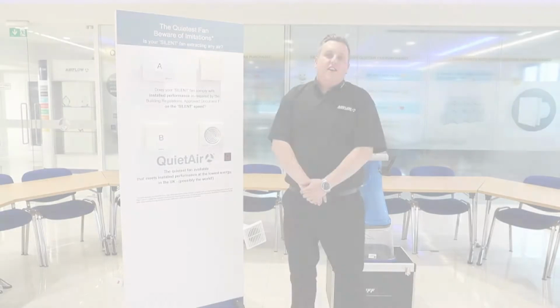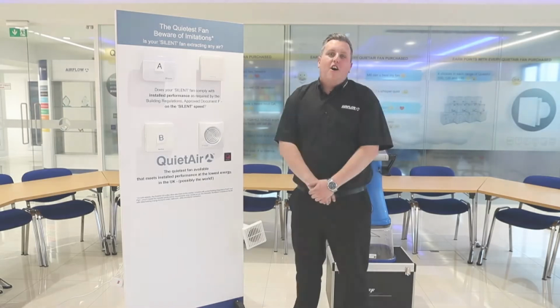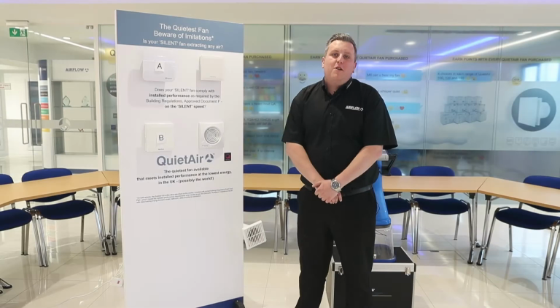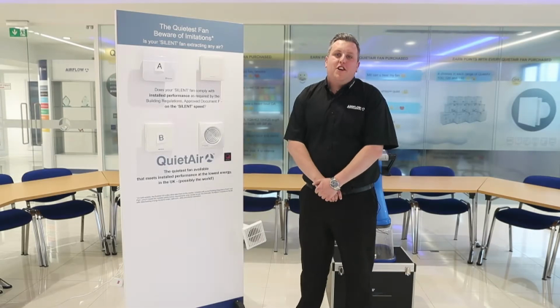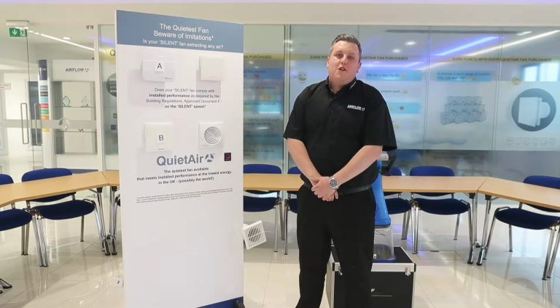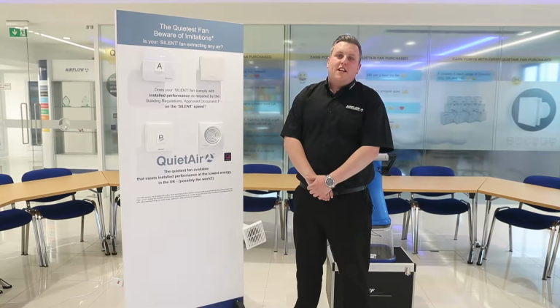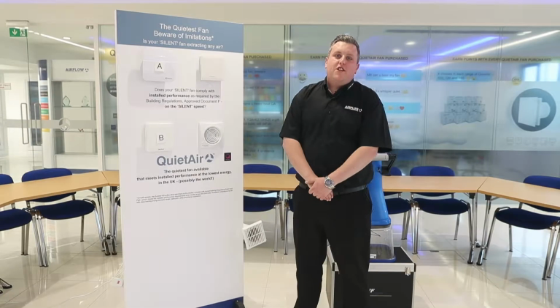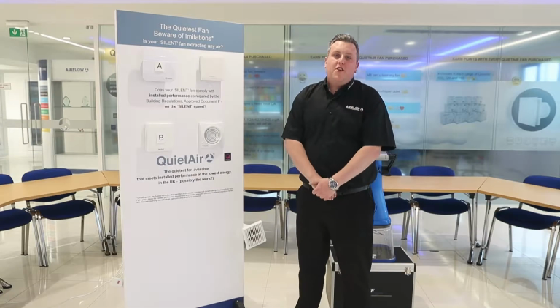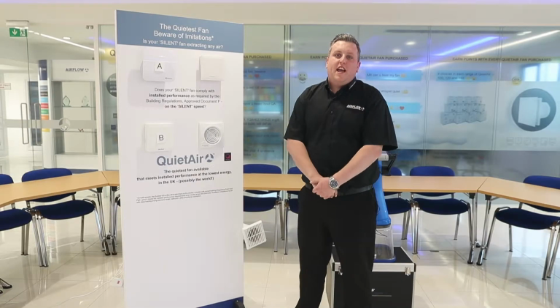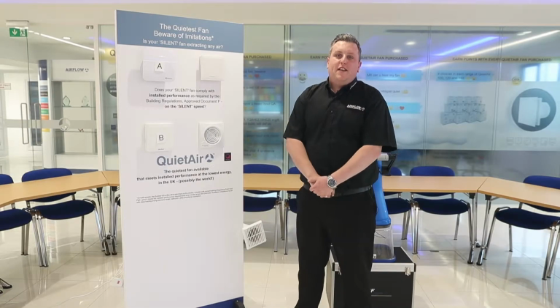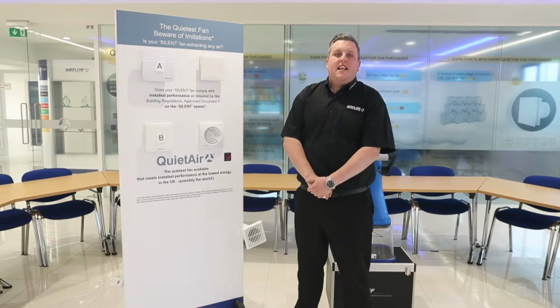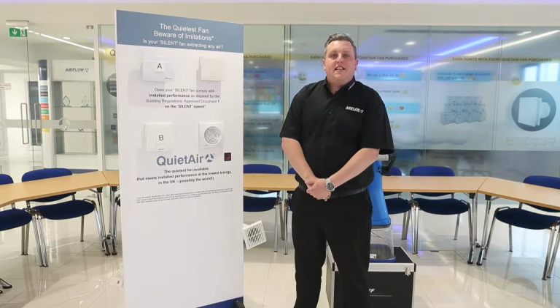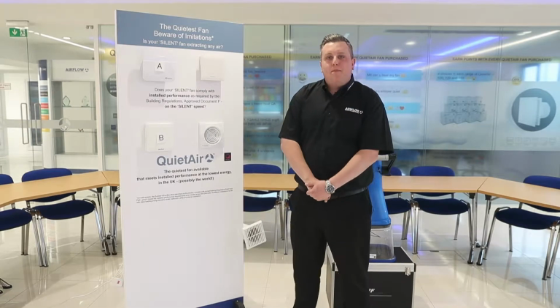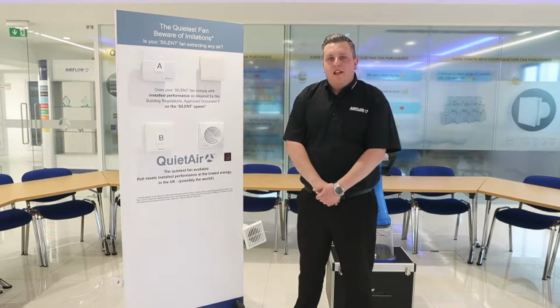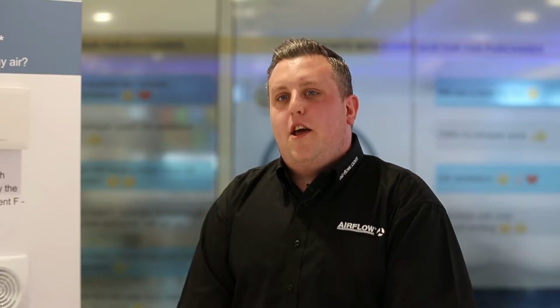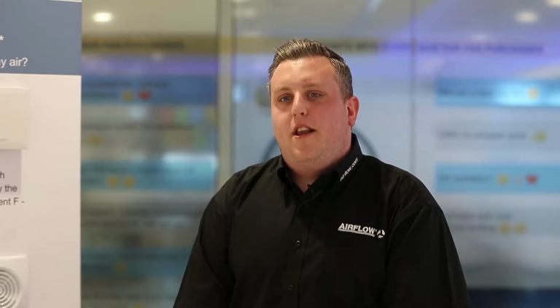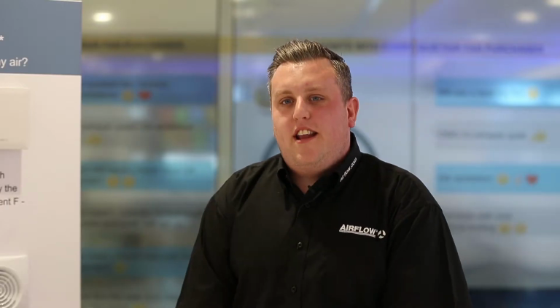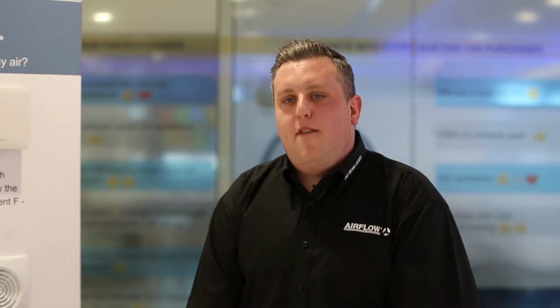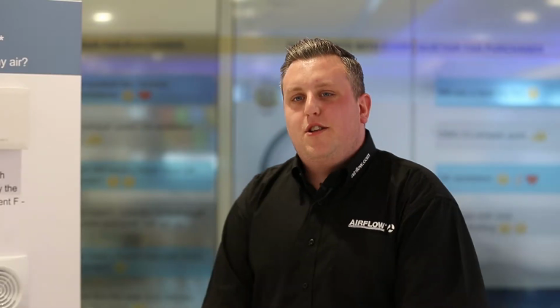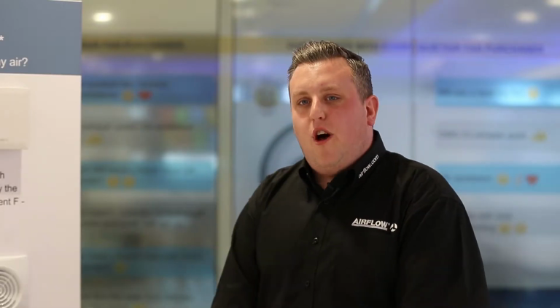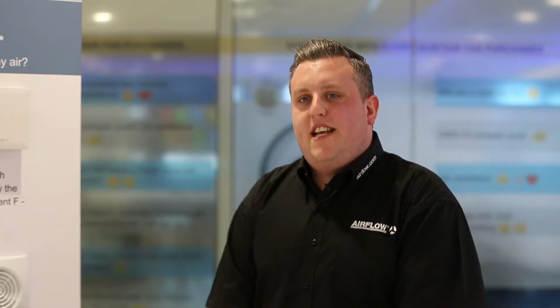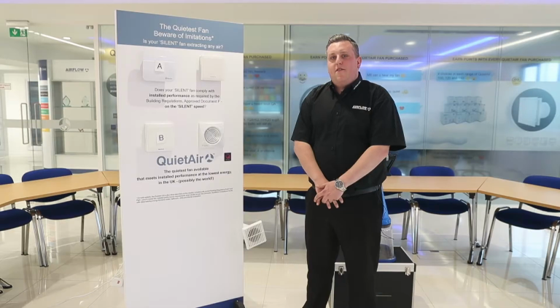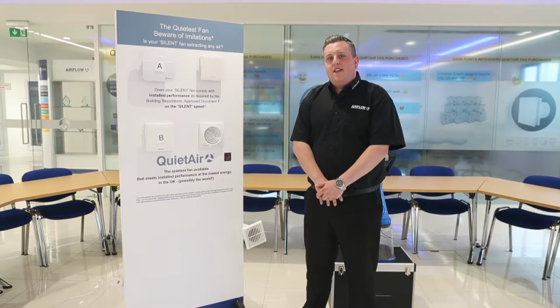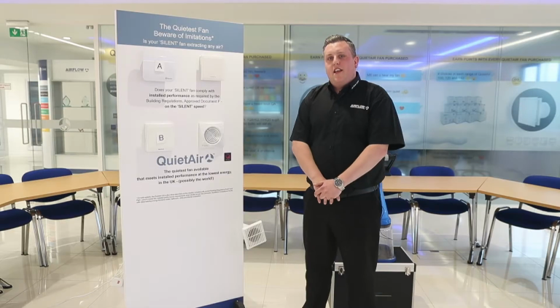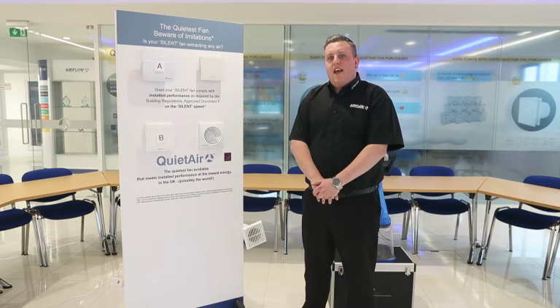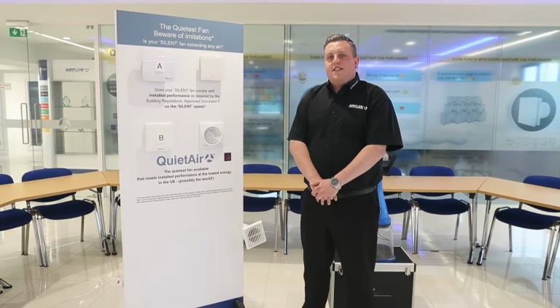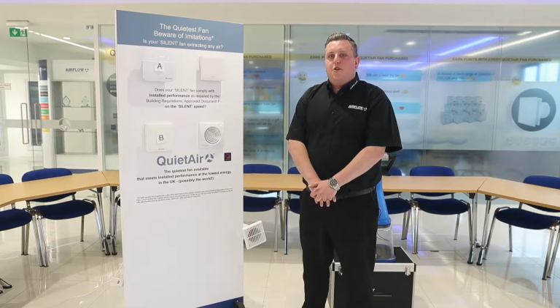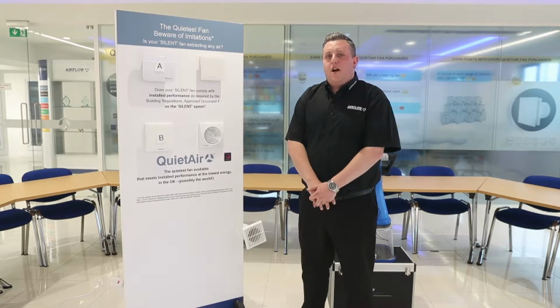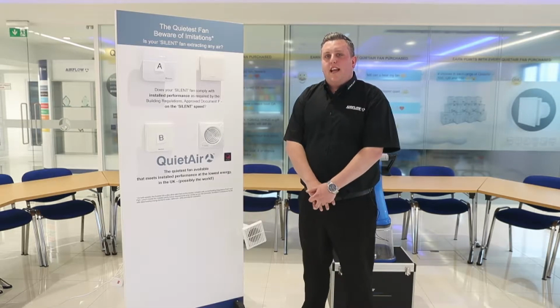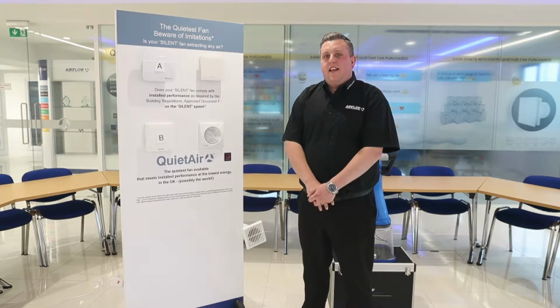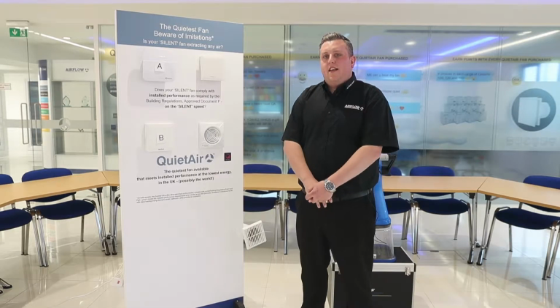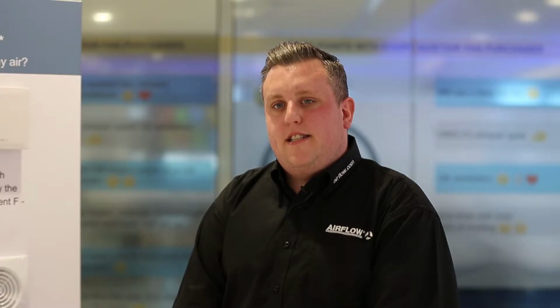Hi, I'm Luke Jones and I manage our UK reseller team. Today we'll be looking at Airflow's QuietAir fan against two market-leading fans.